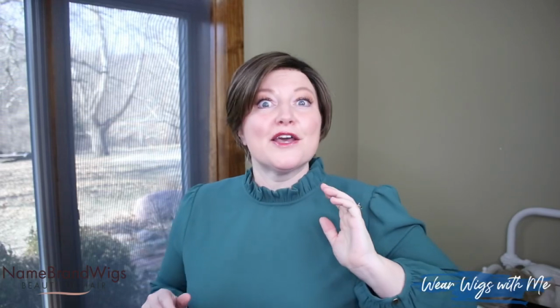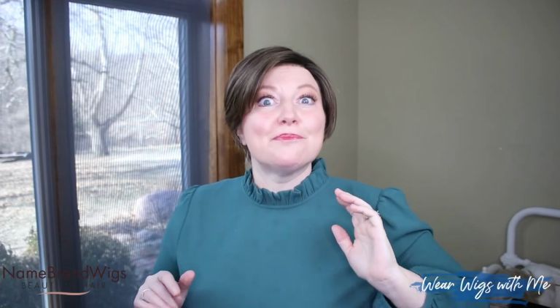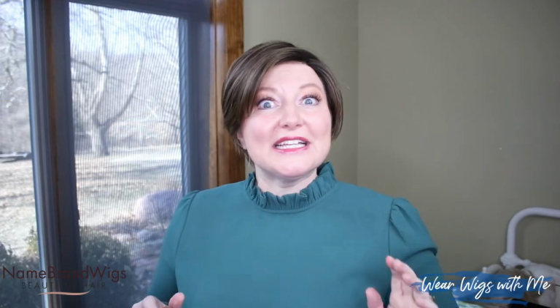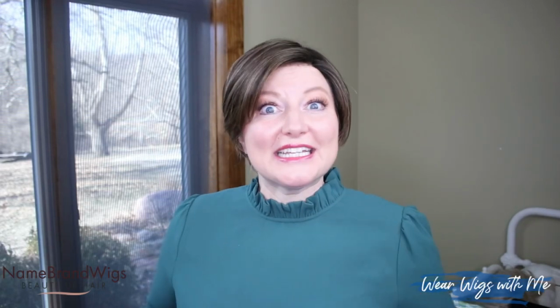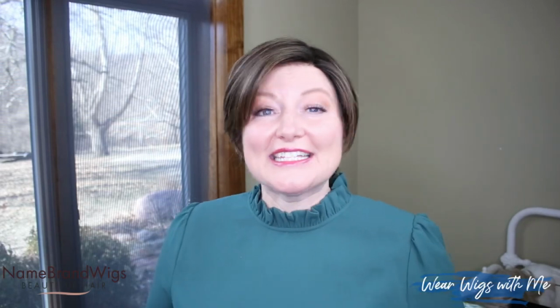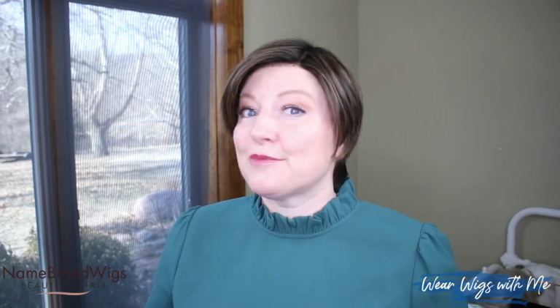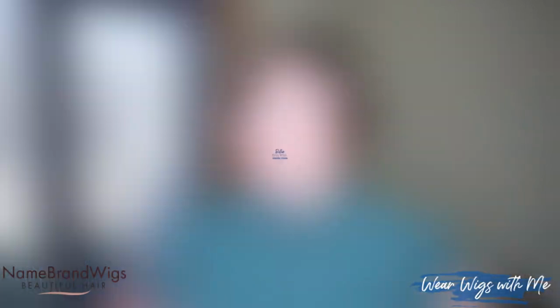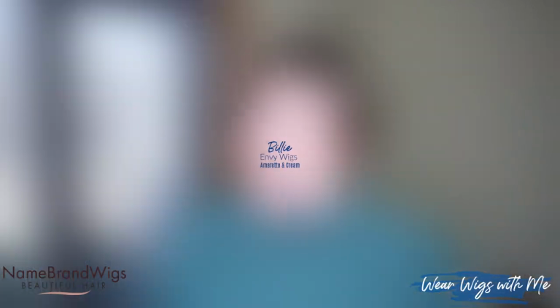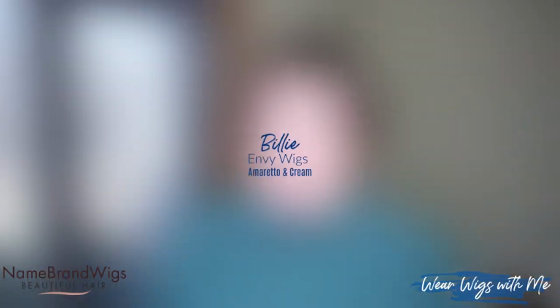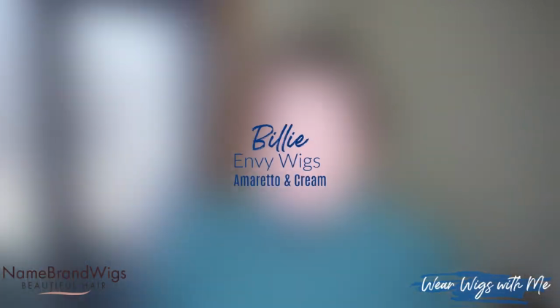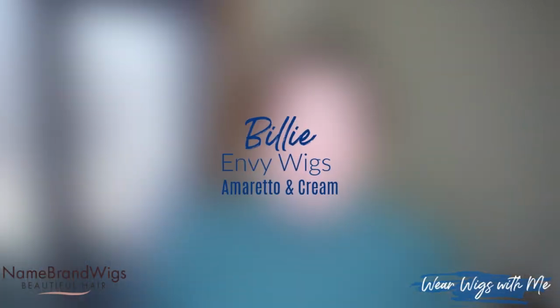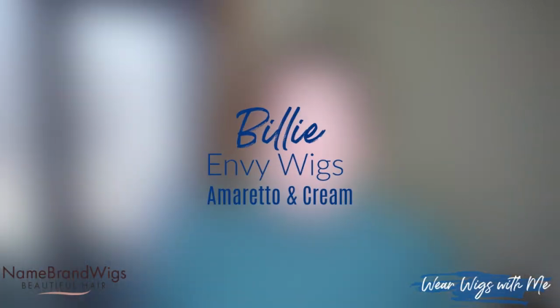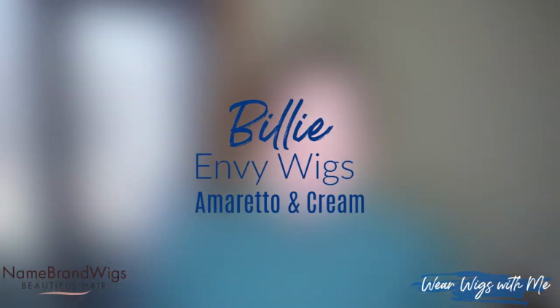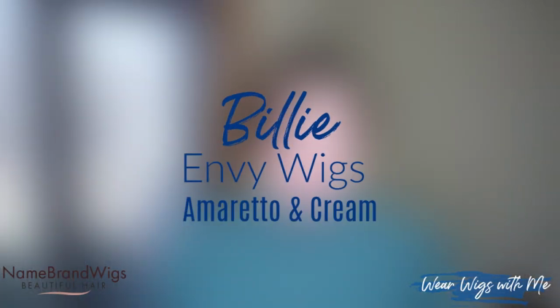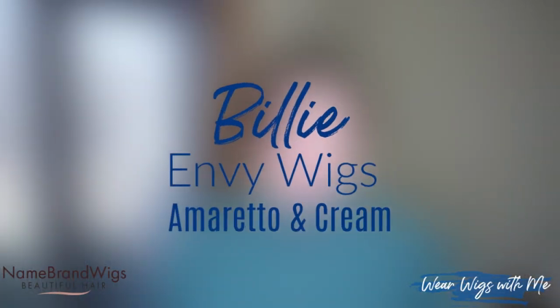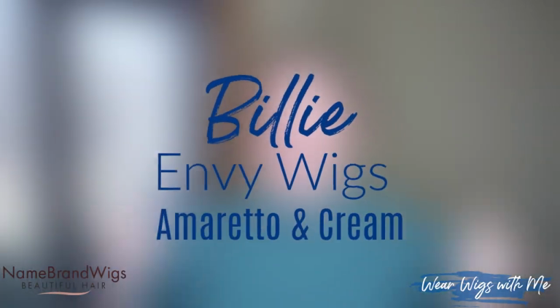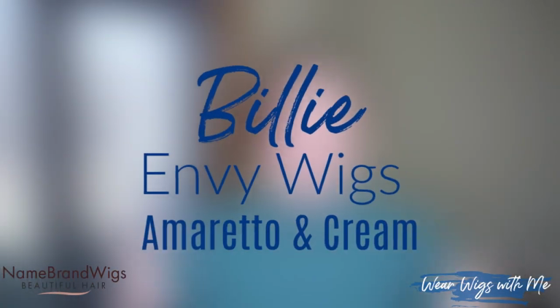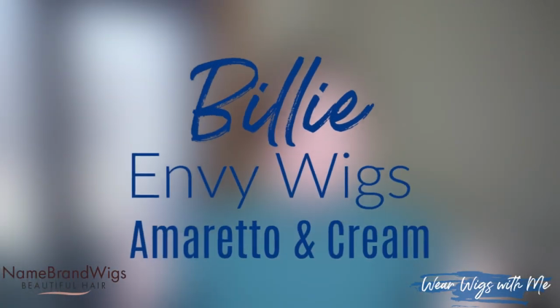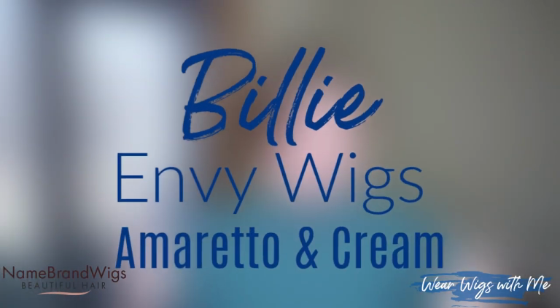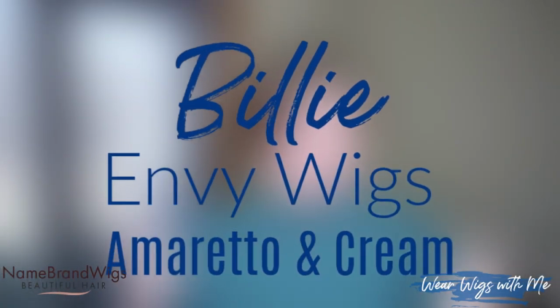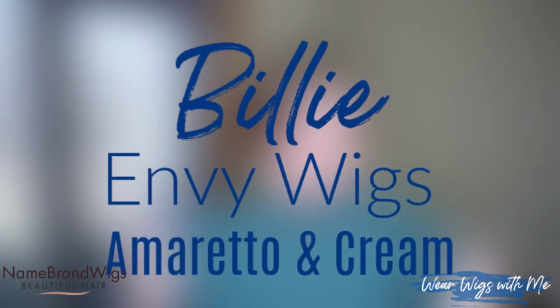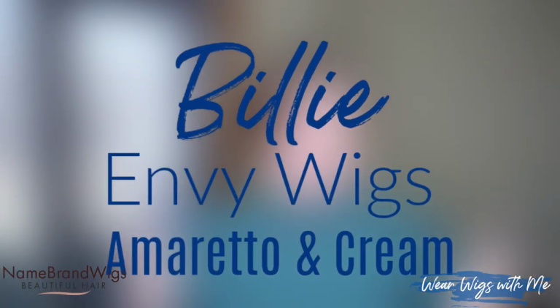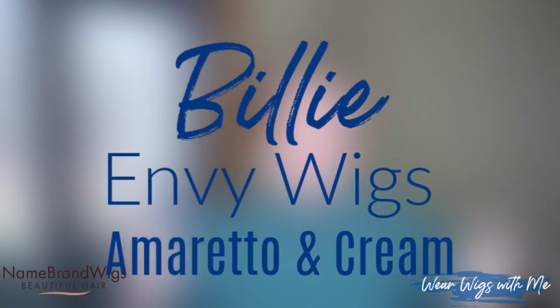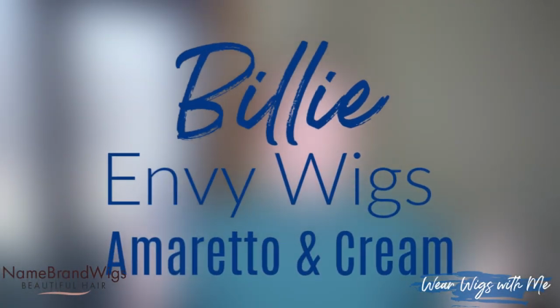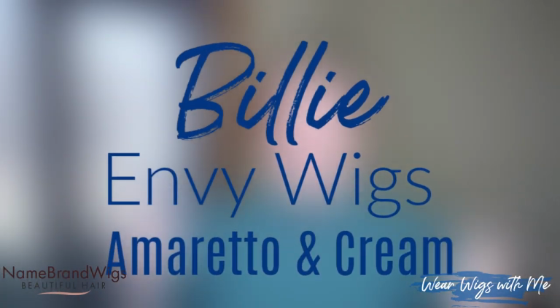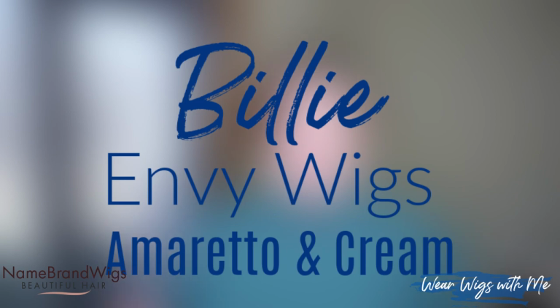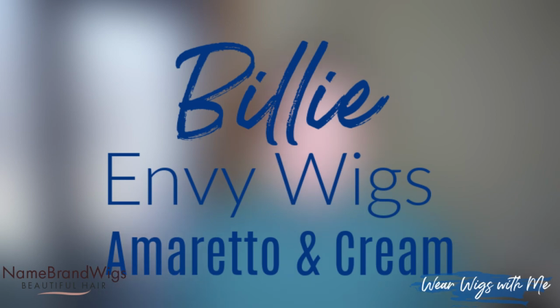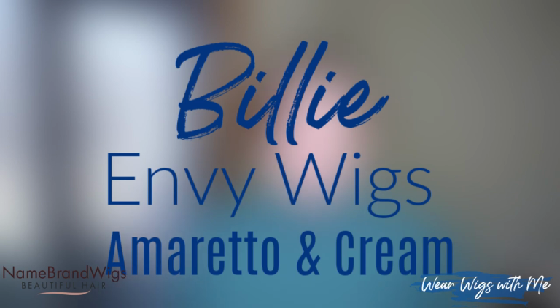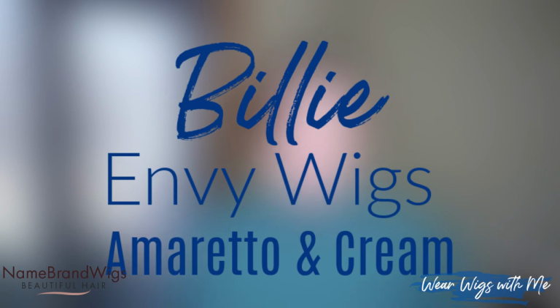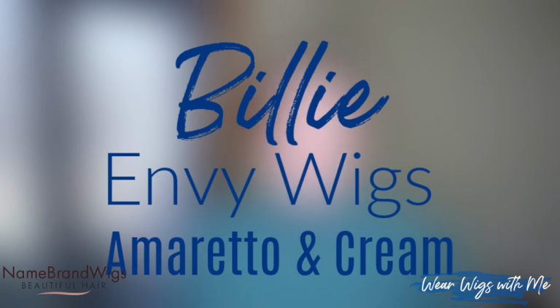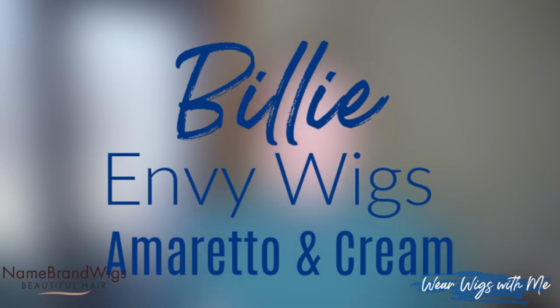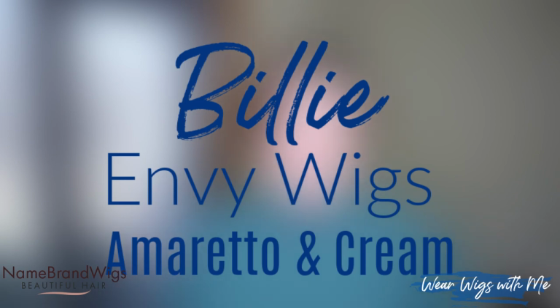Billie is a brand new style by Envy. I am wearing her in Amaretto and Cream.